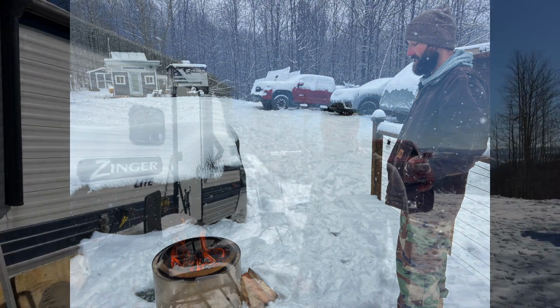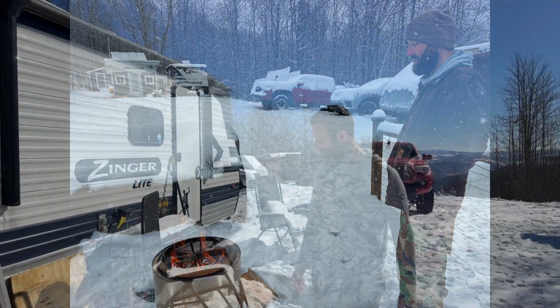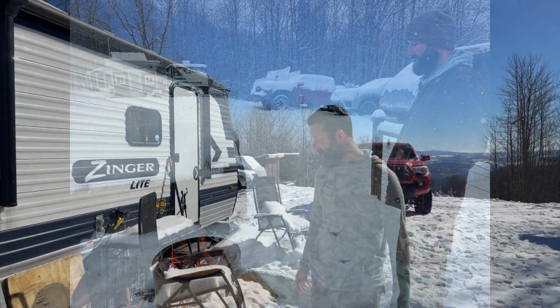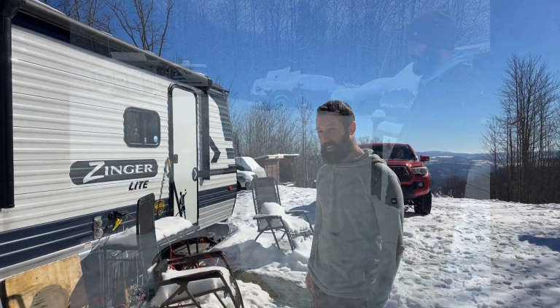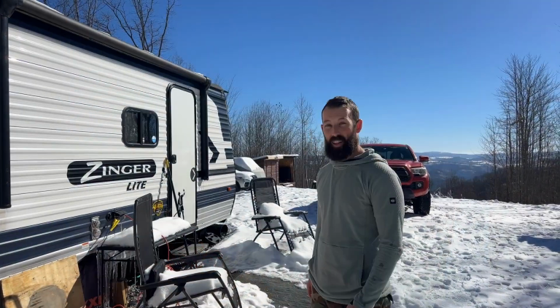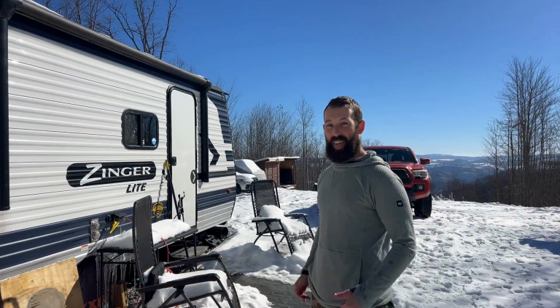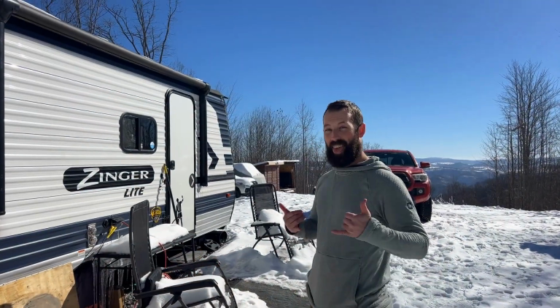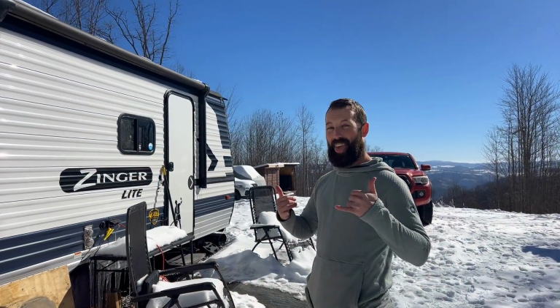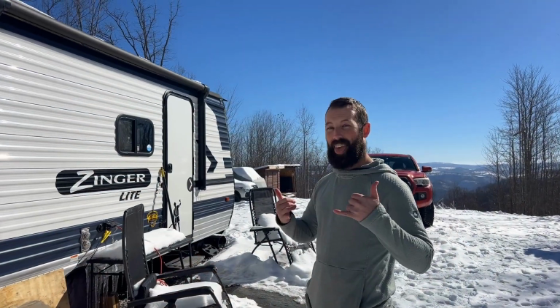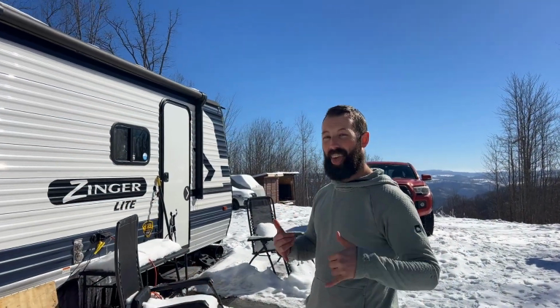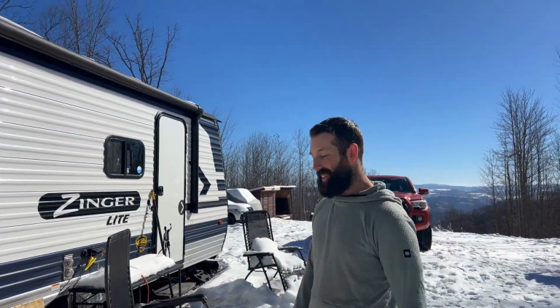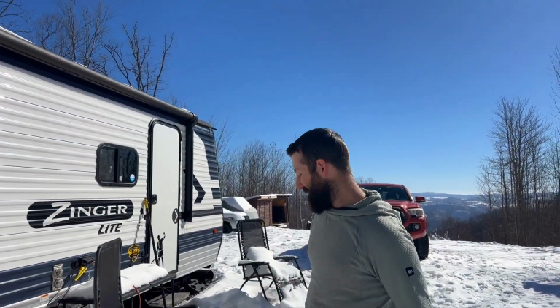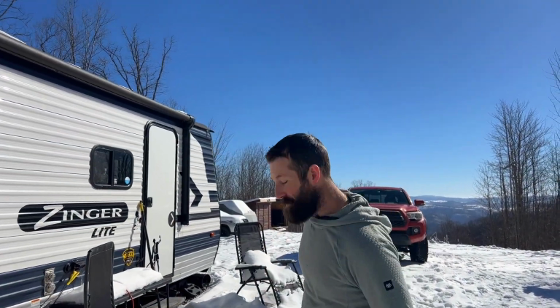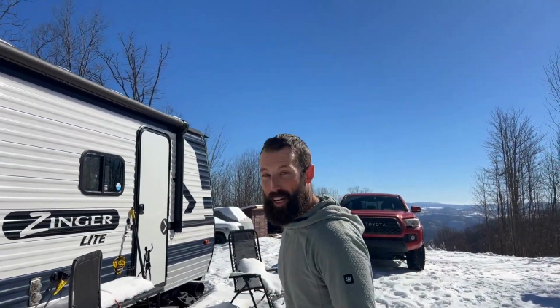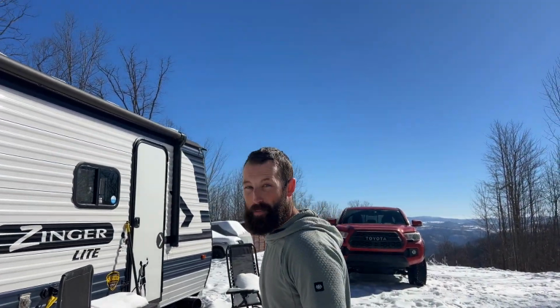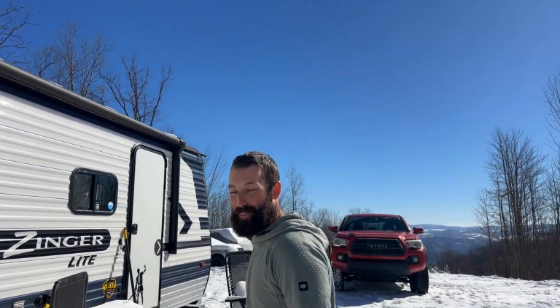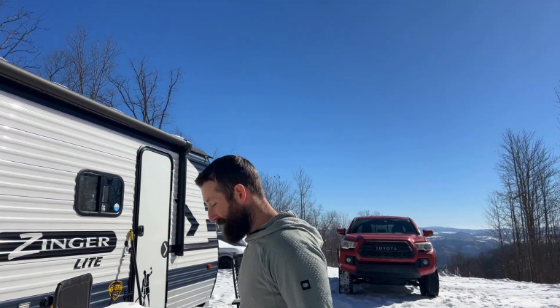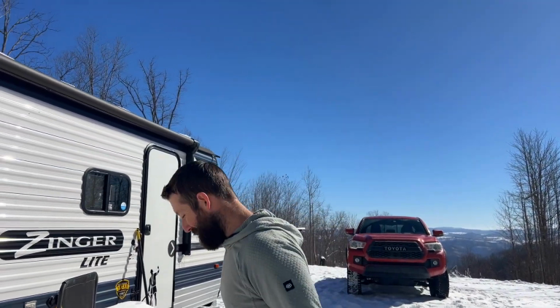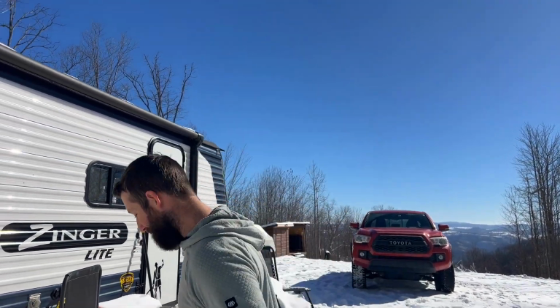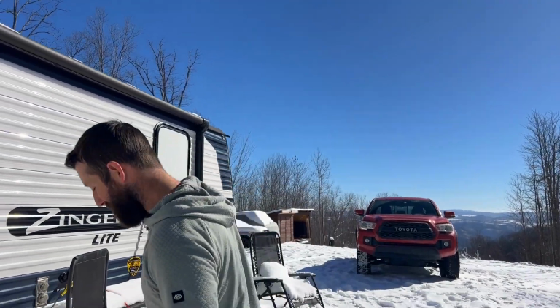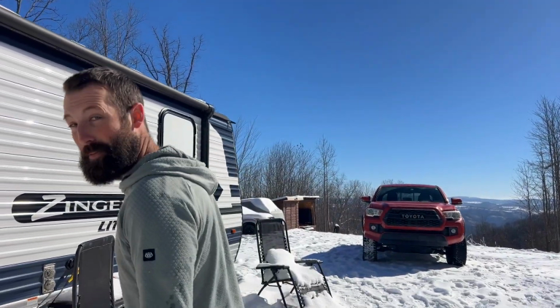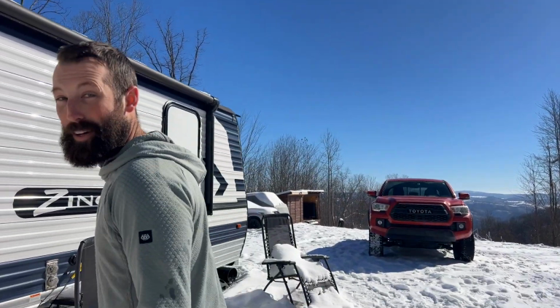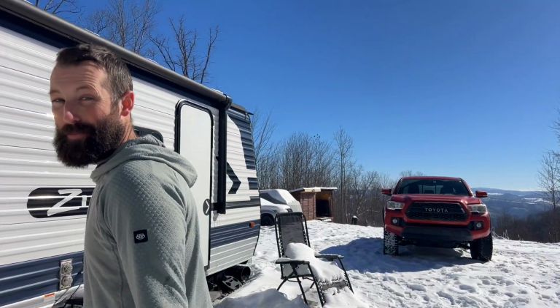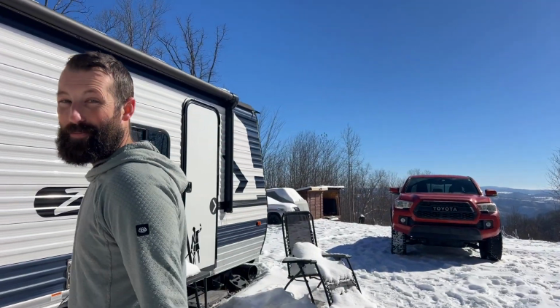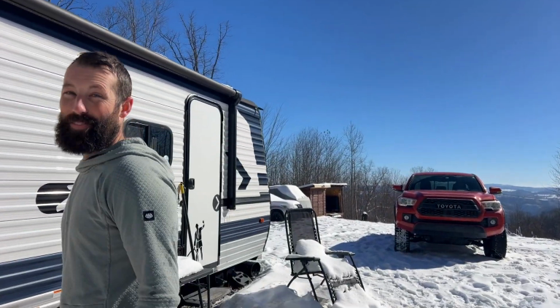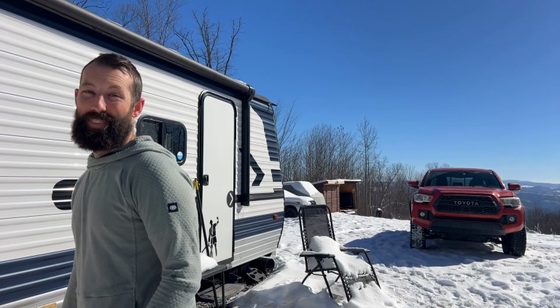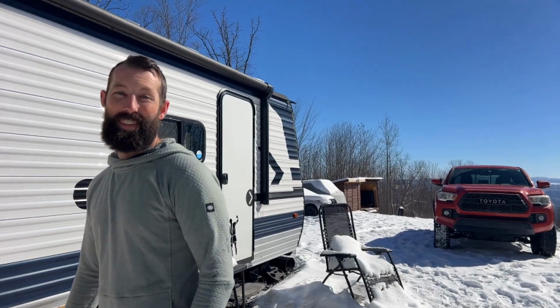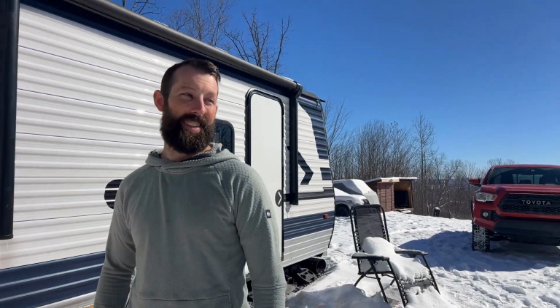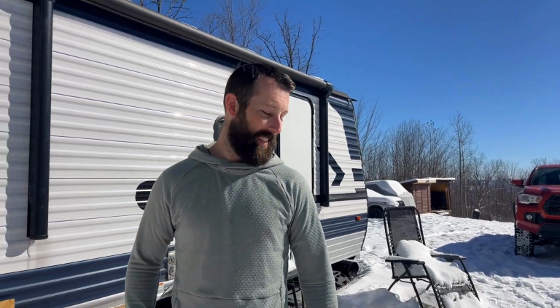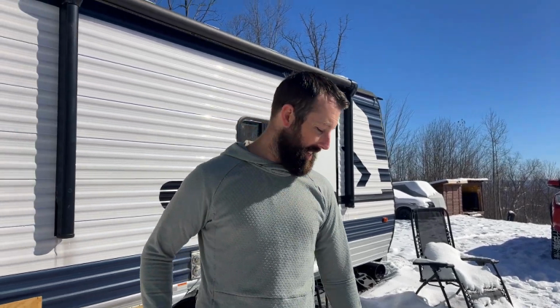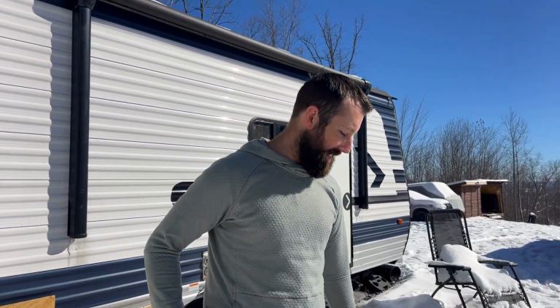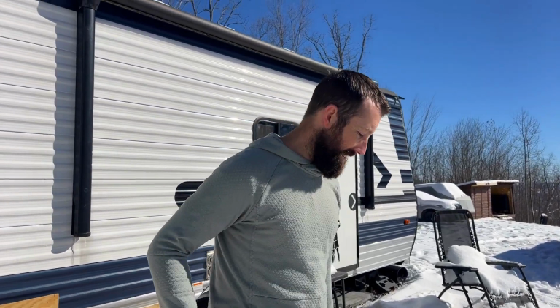Look who's back. Made it up the mountain — got some chains and made it up the mountain.